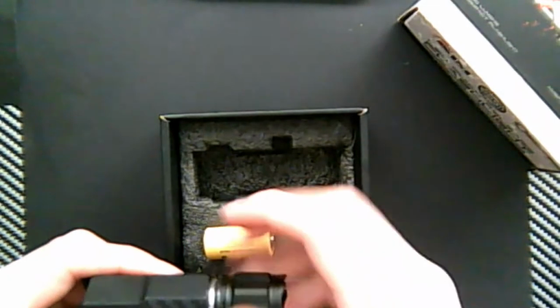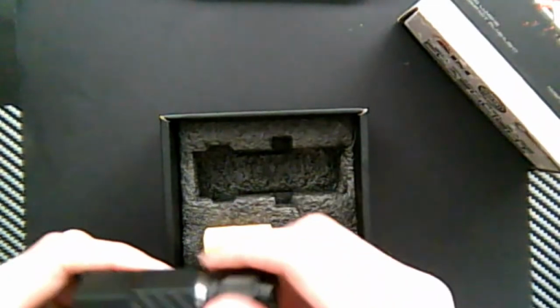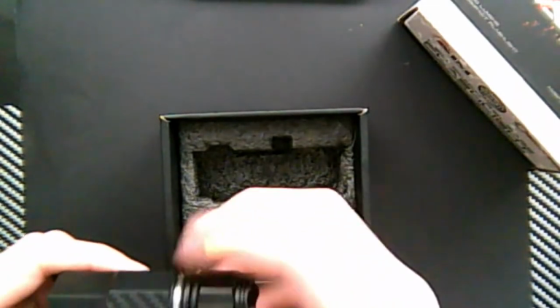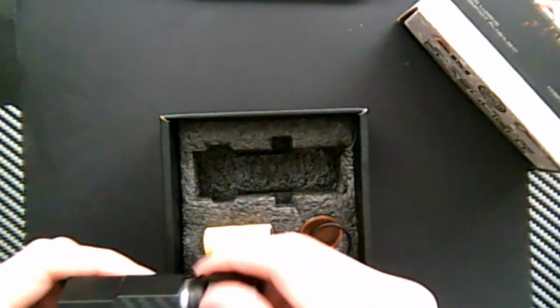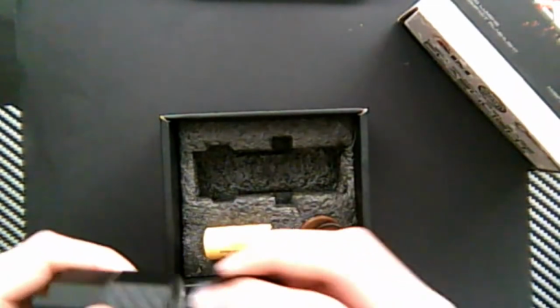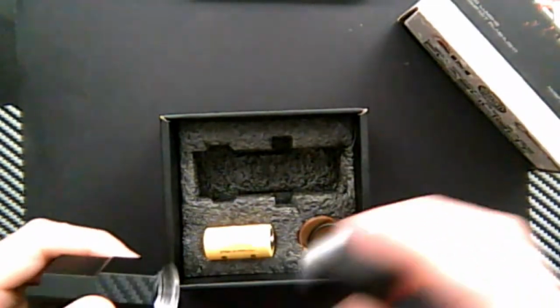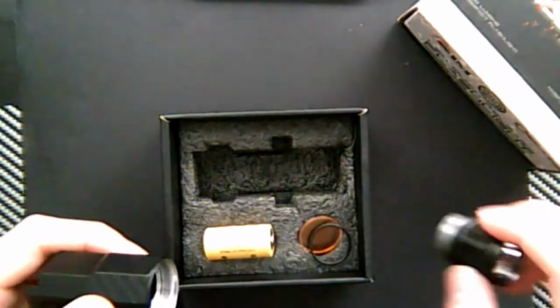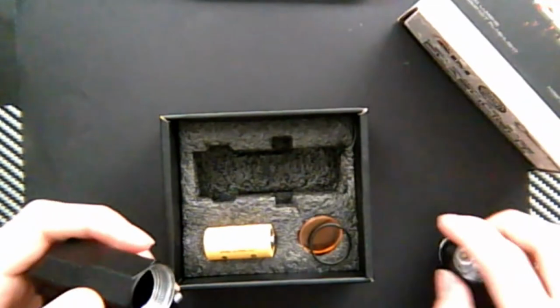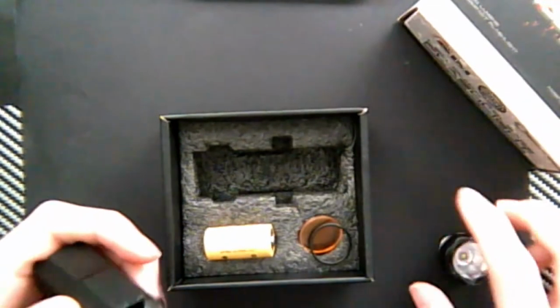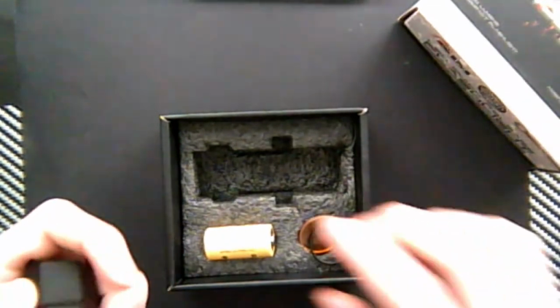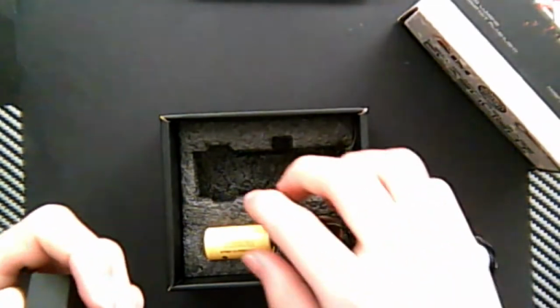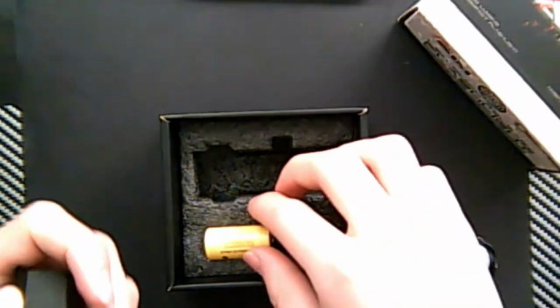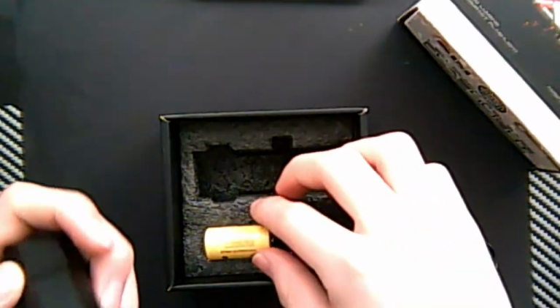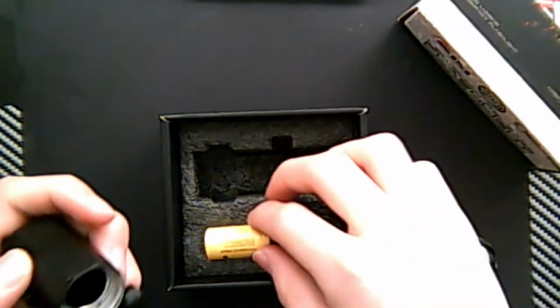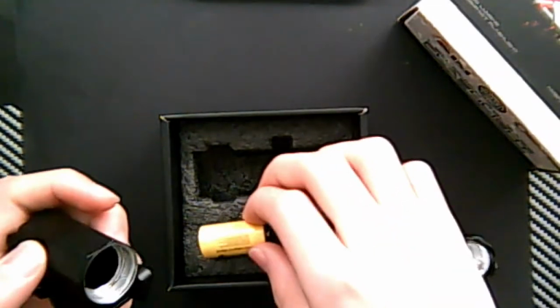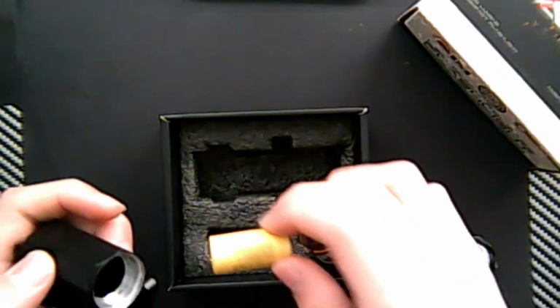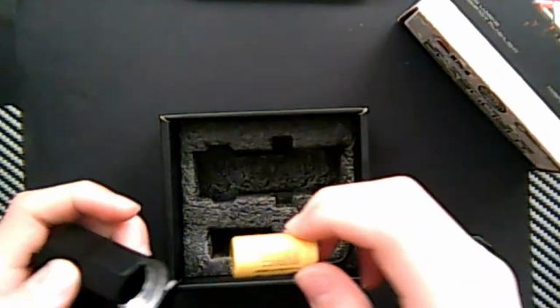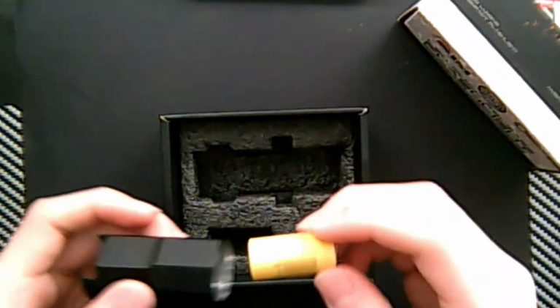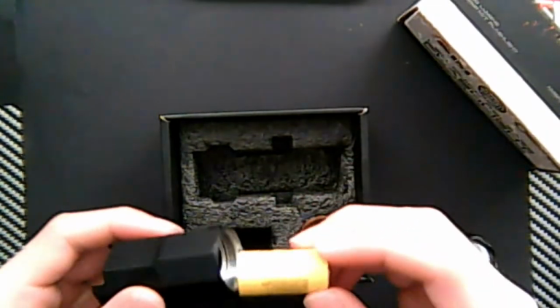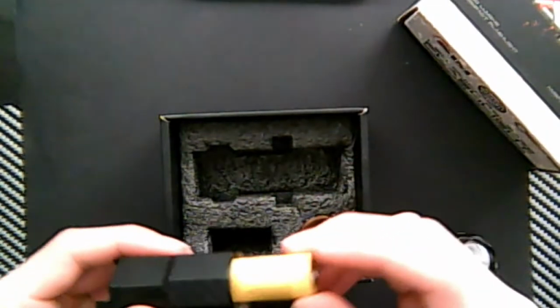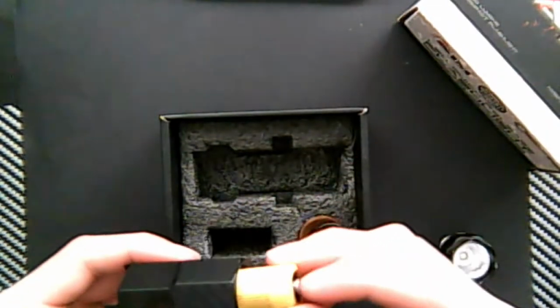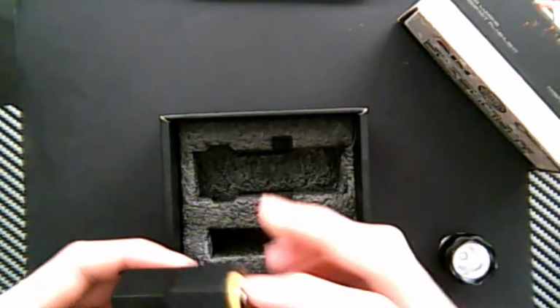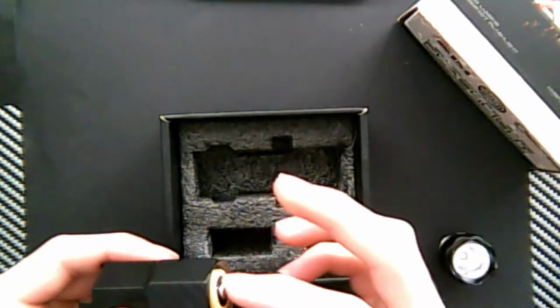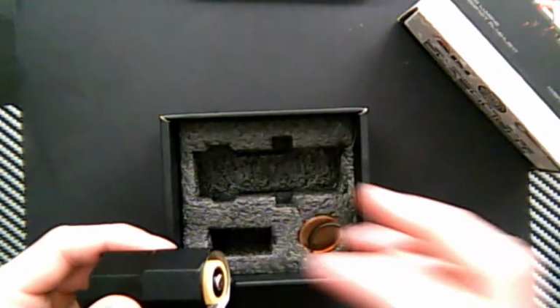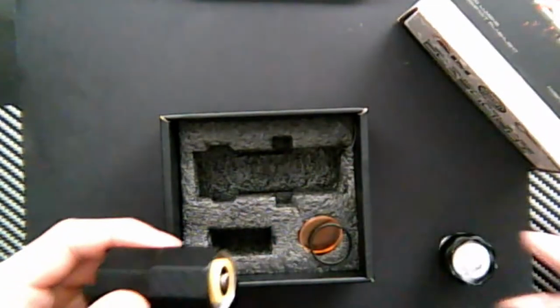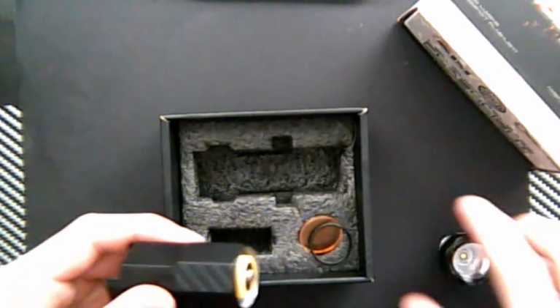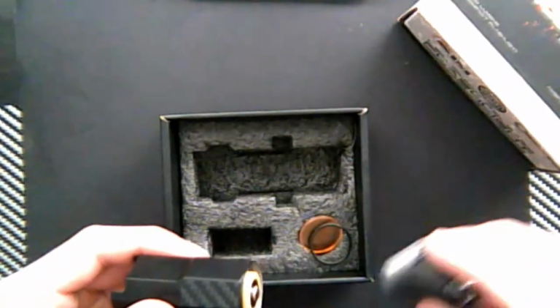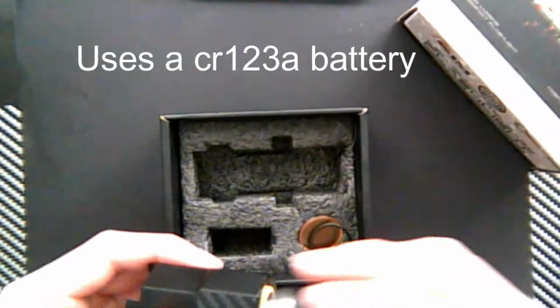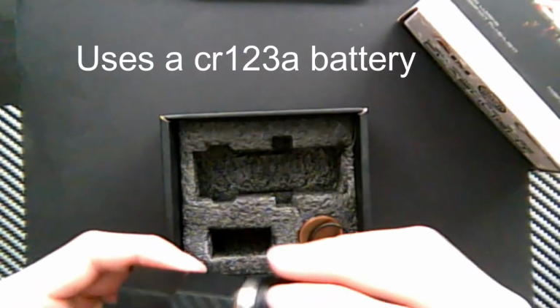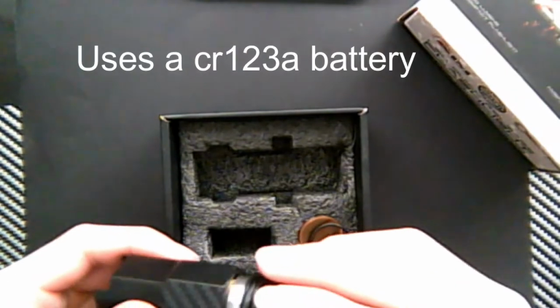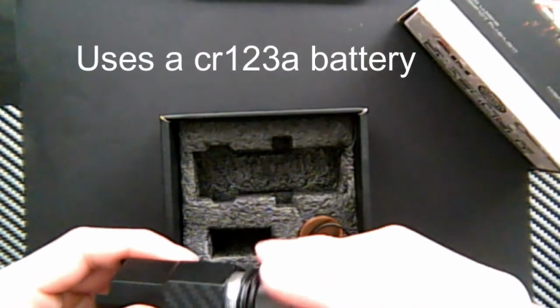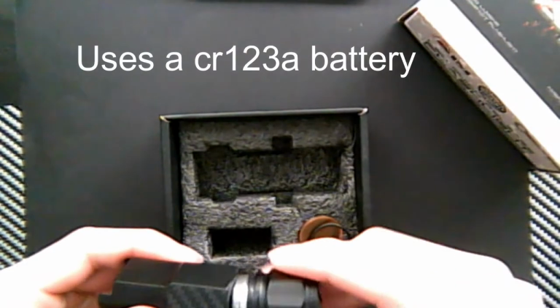Screw the top off, minus in first, screw it on.